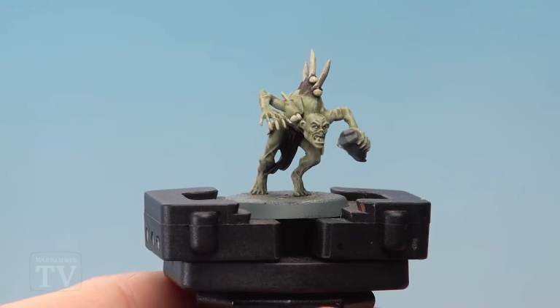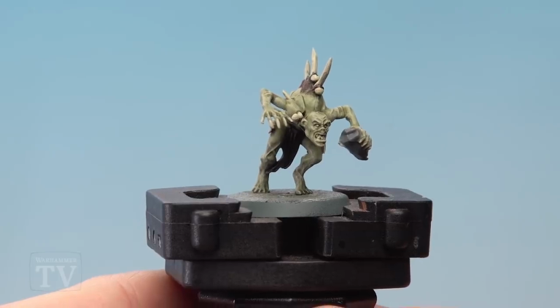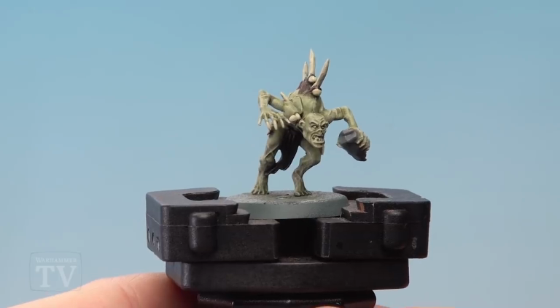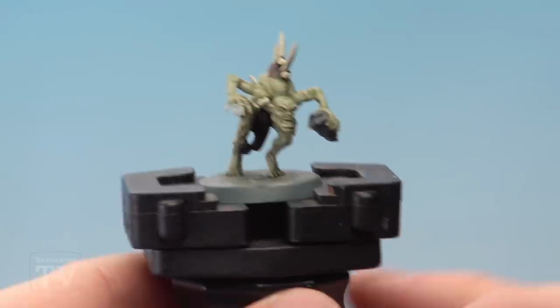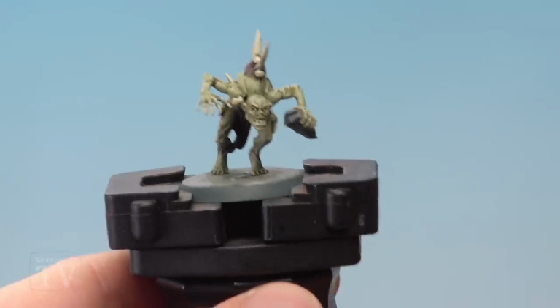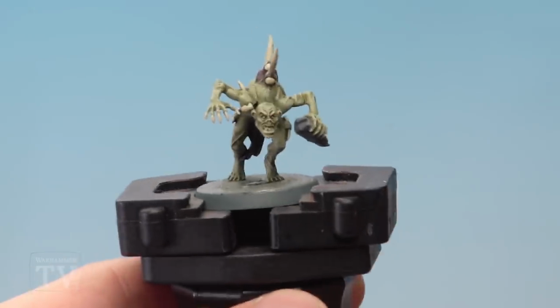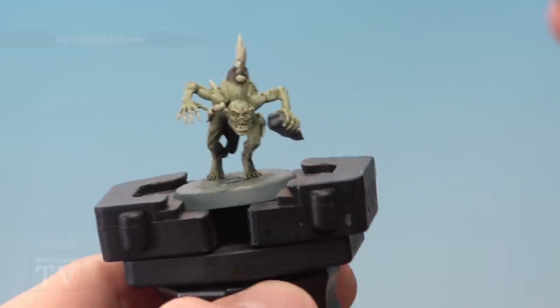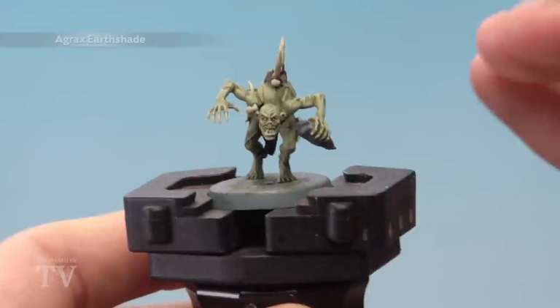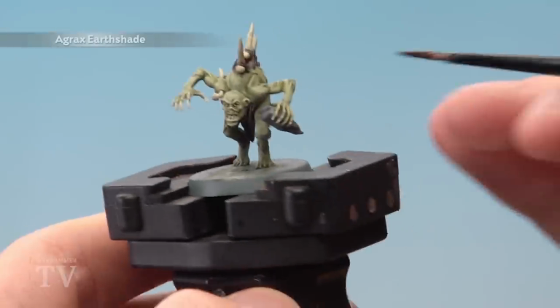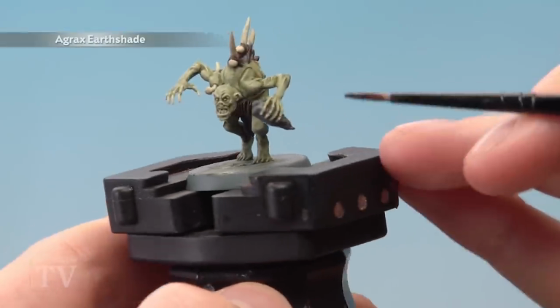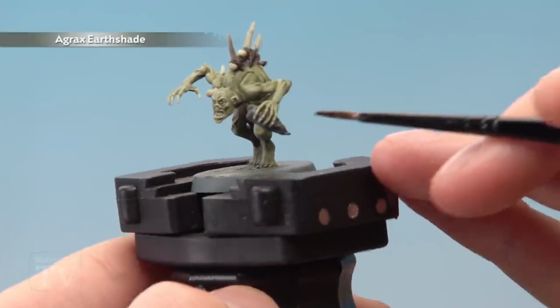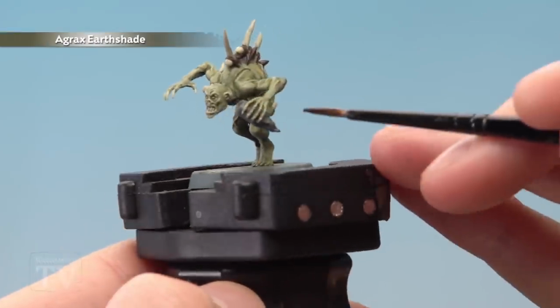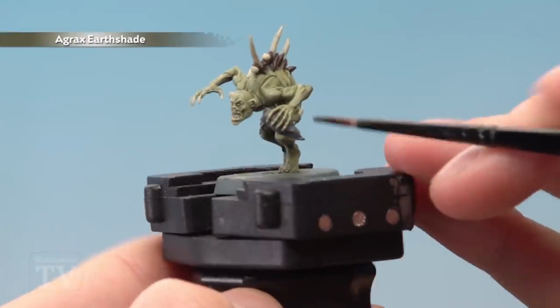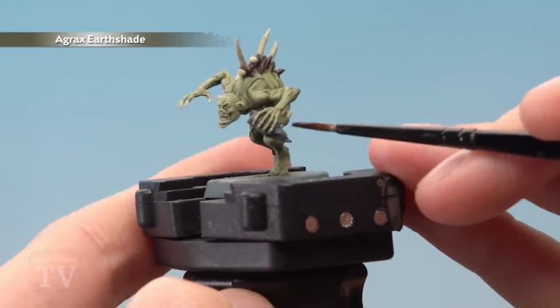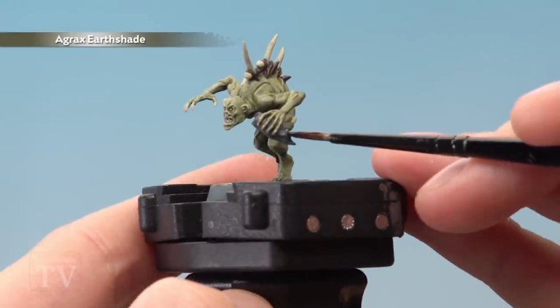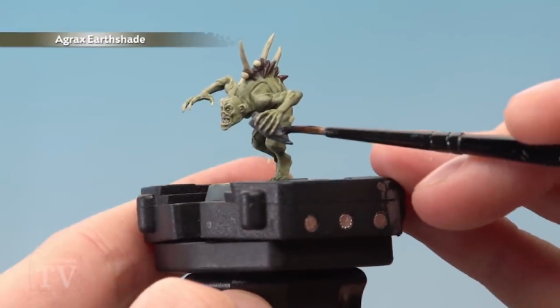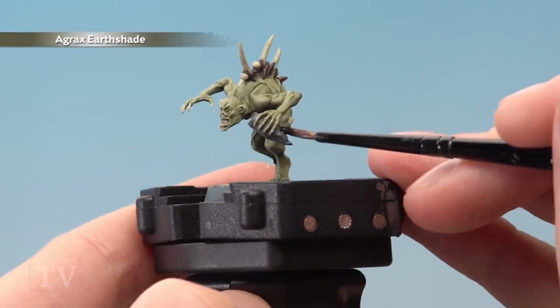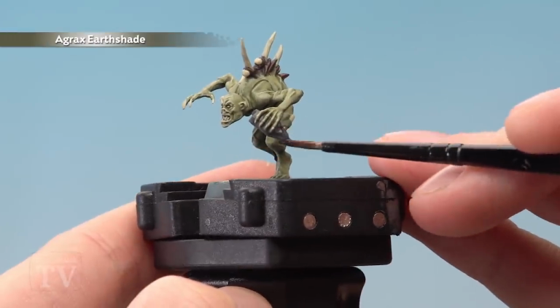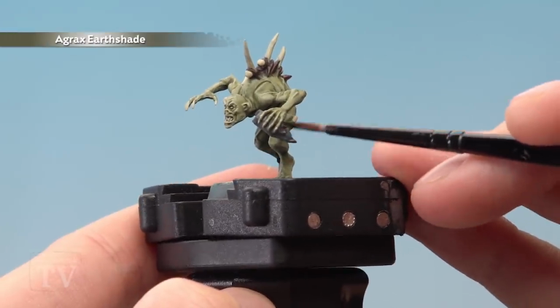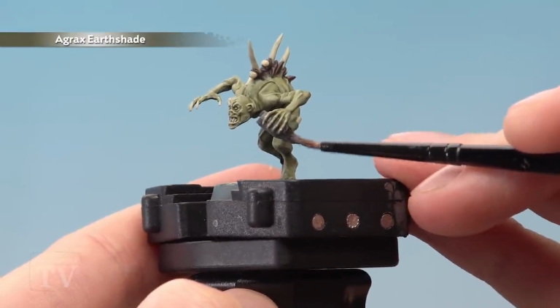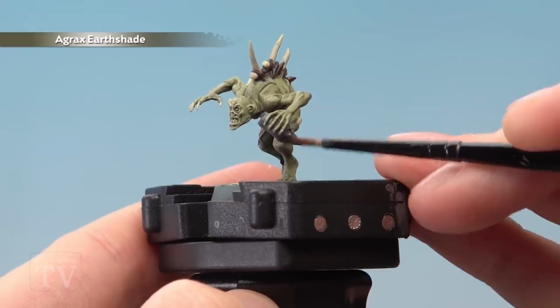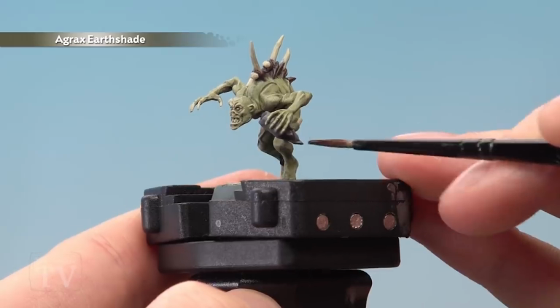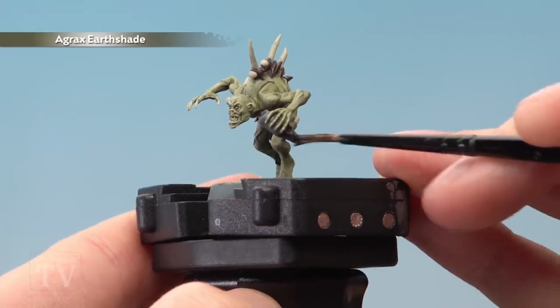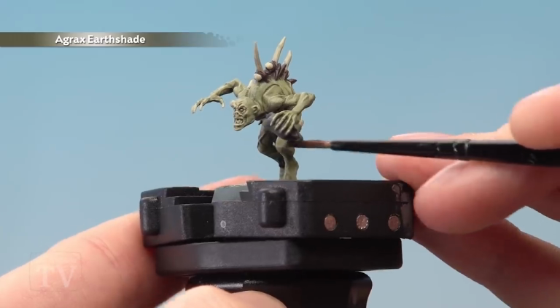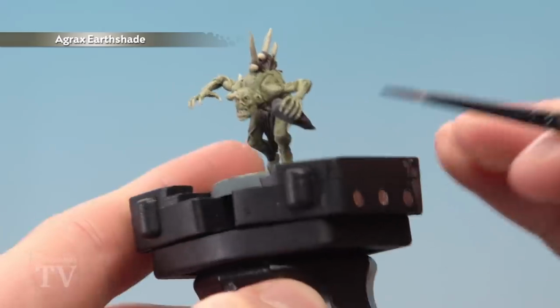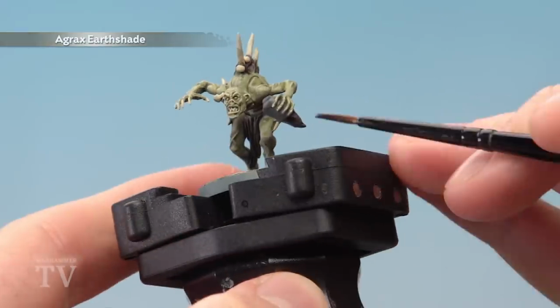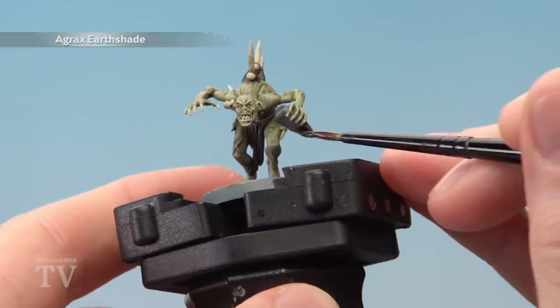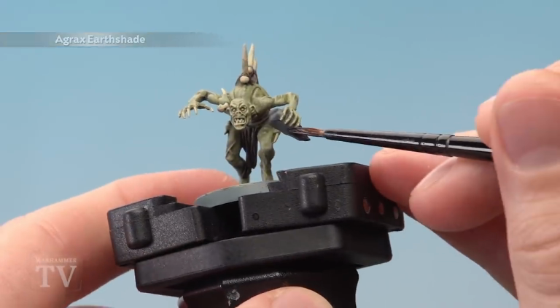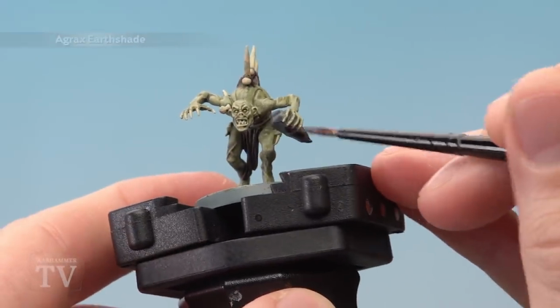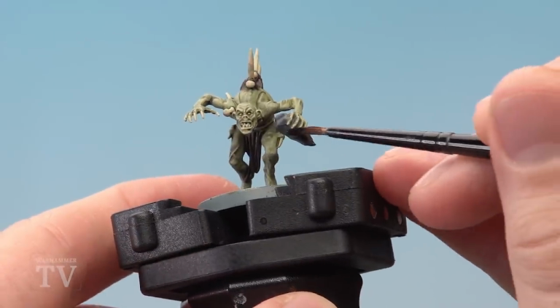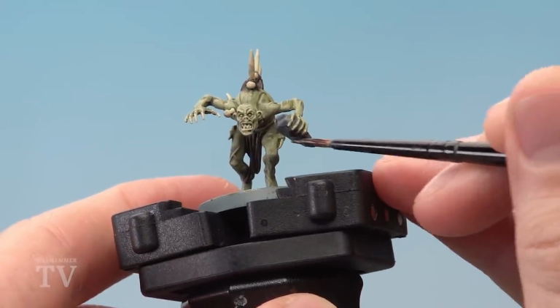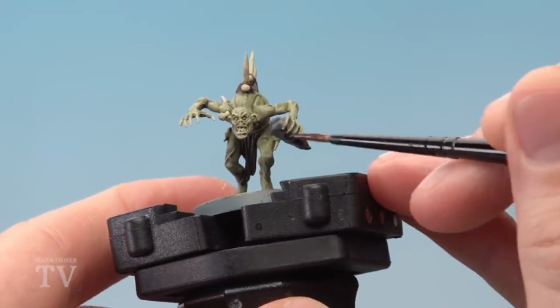Finally, apply Agrax Earthshade over every detail except for the green skin, using a medium layer brush so that you can keep control of it.